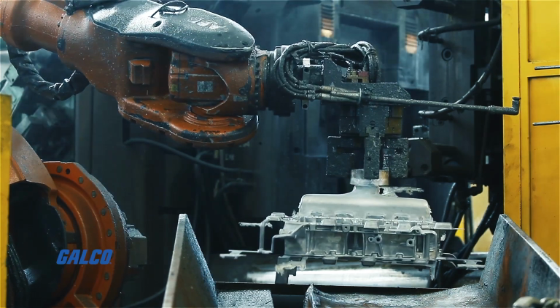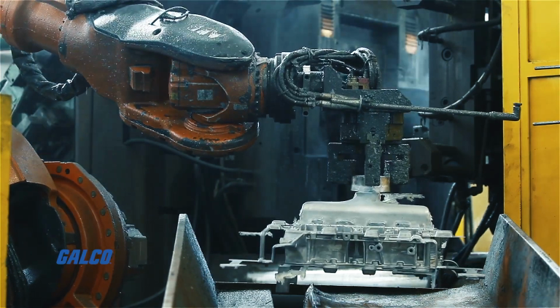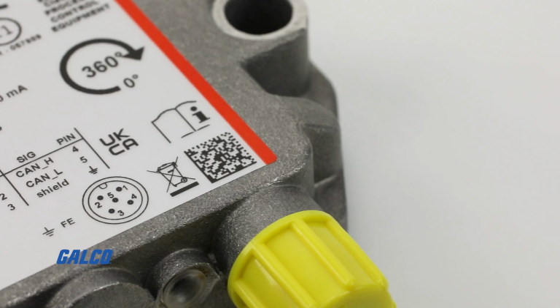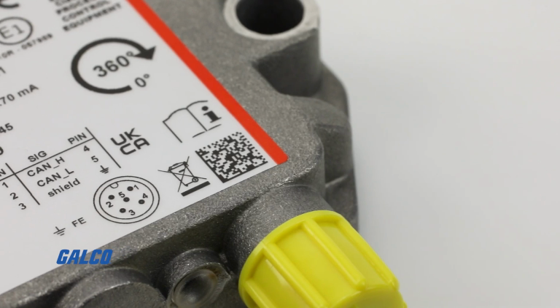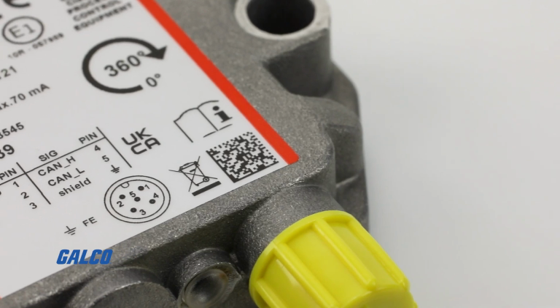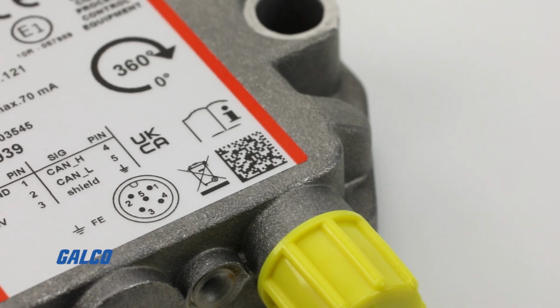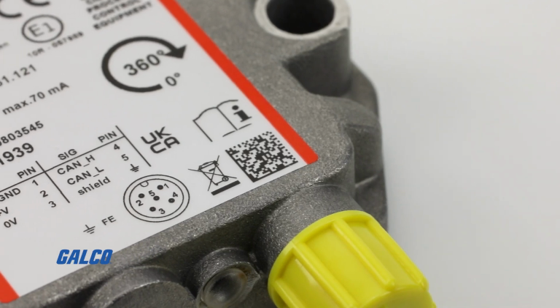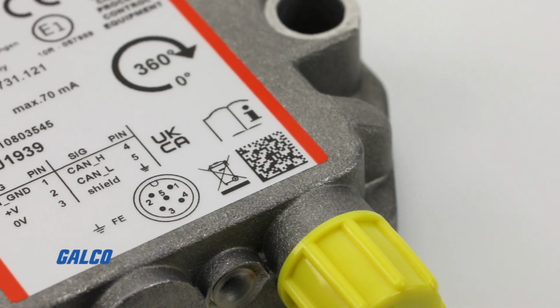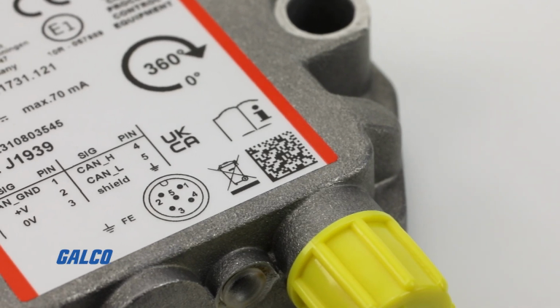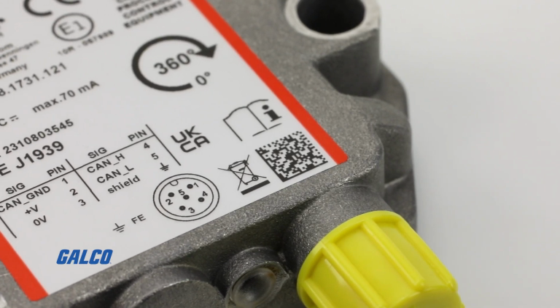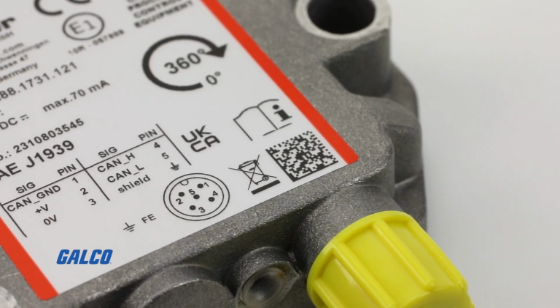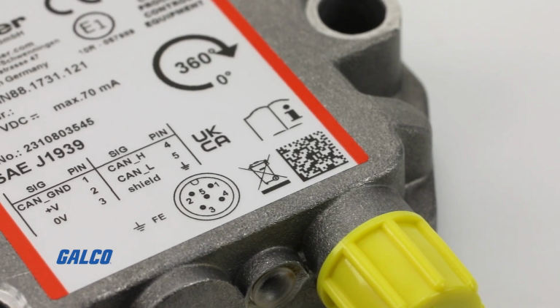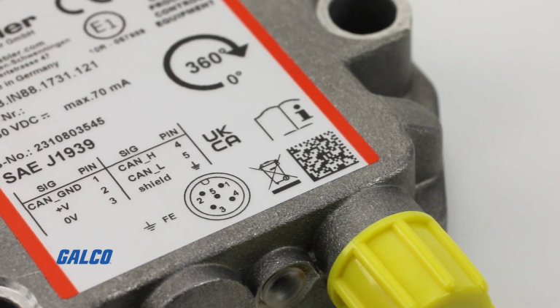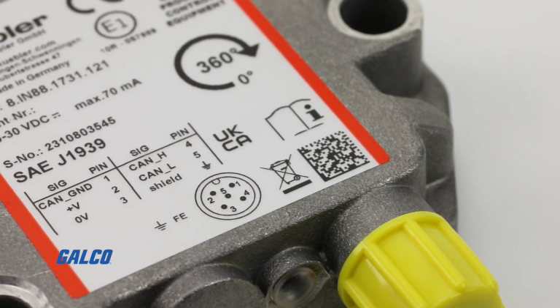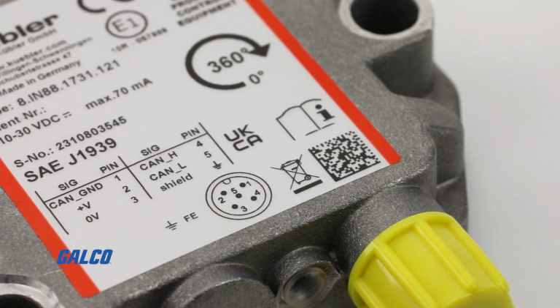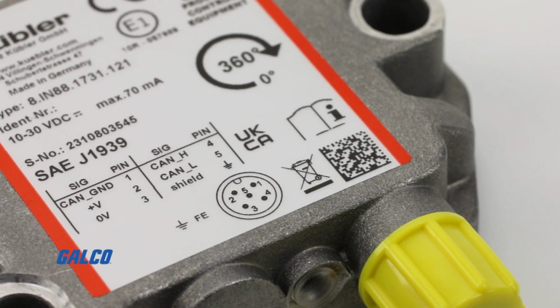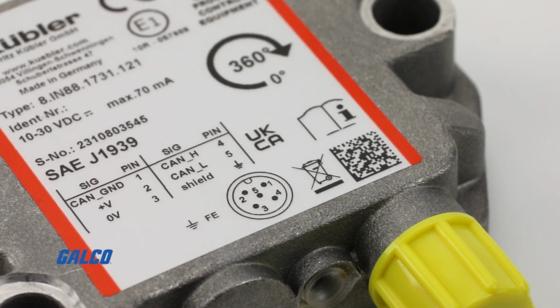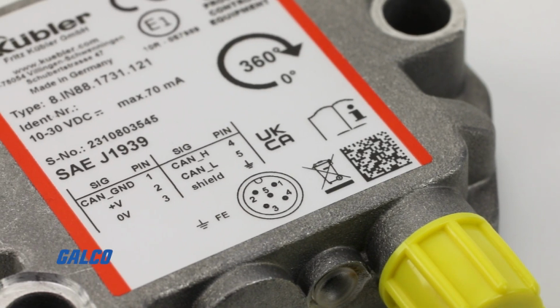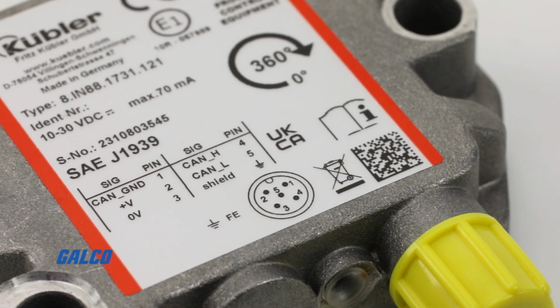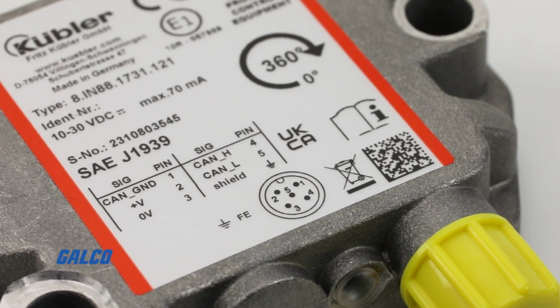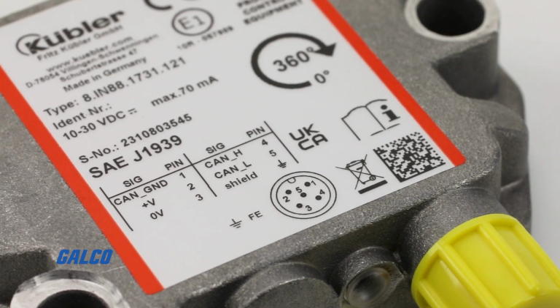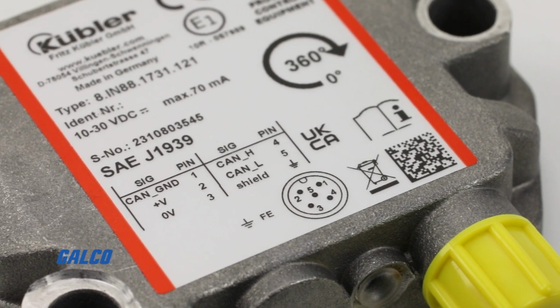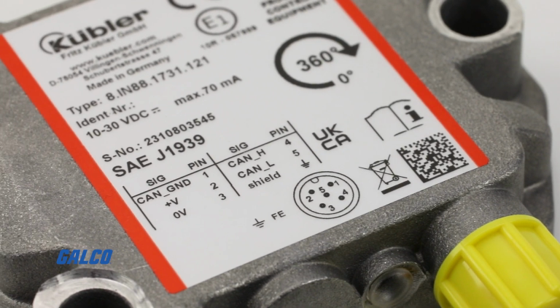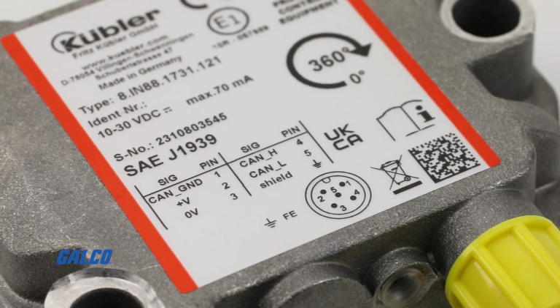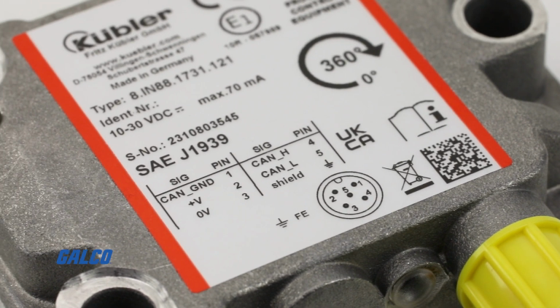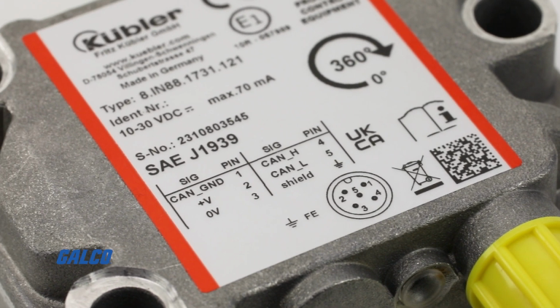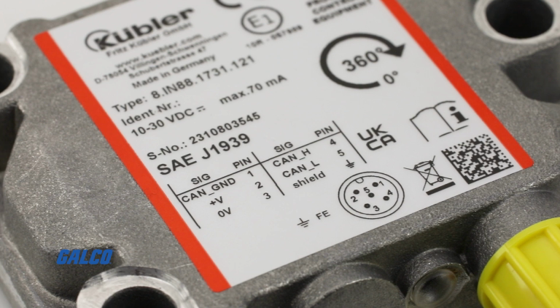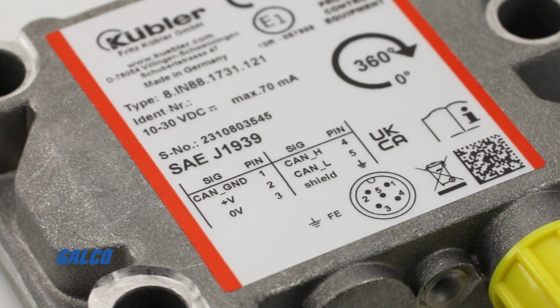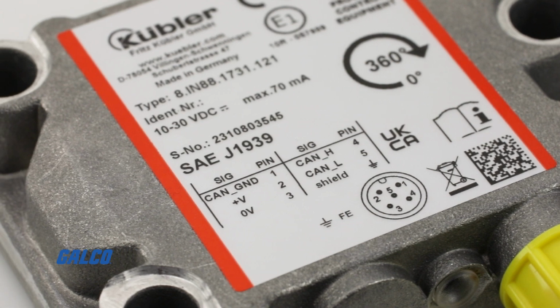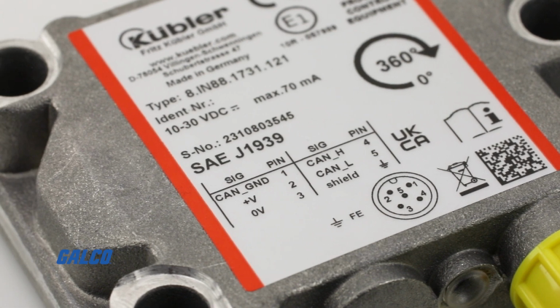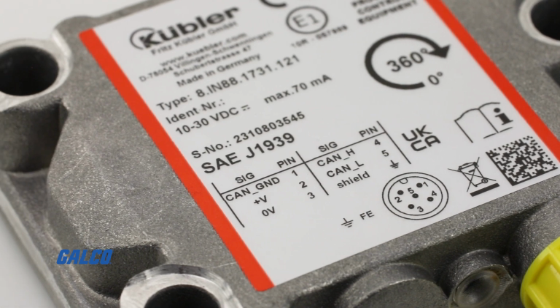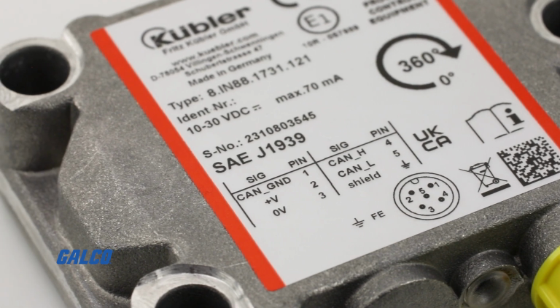The IN88 offers parameterizable filters, one- or two-dimensional measurement, and options for single or dual M12 connectors.